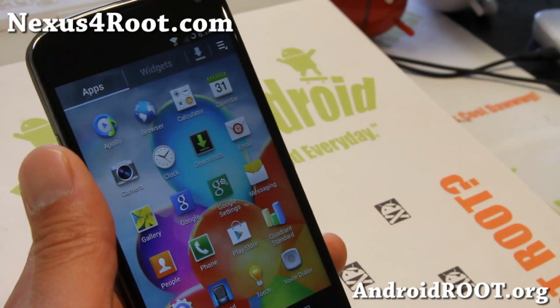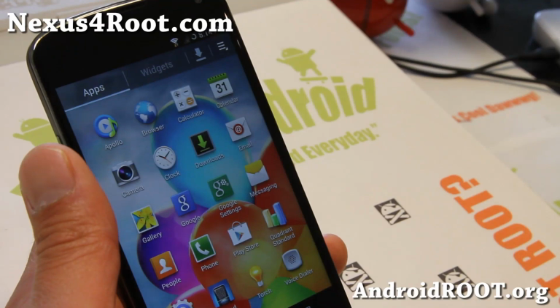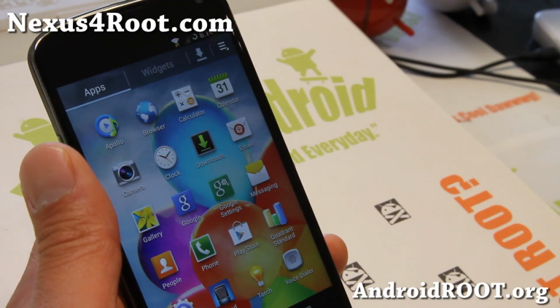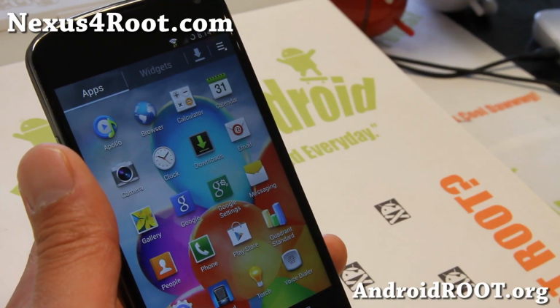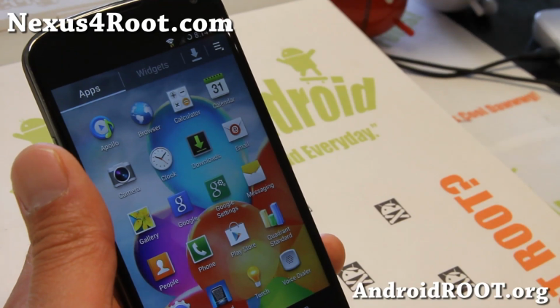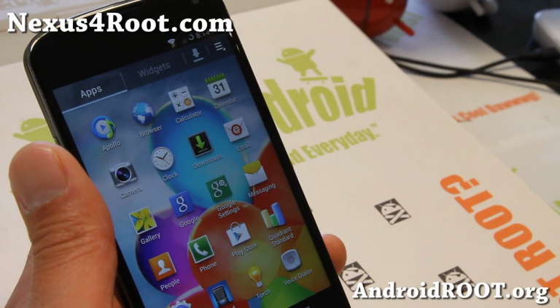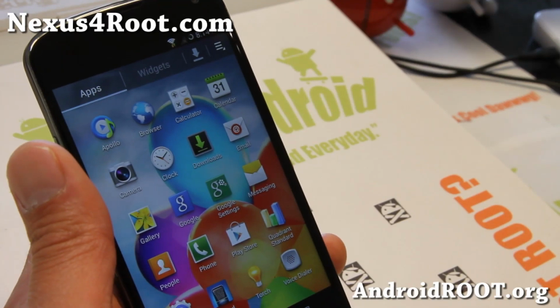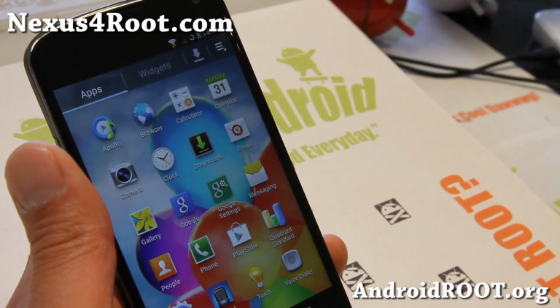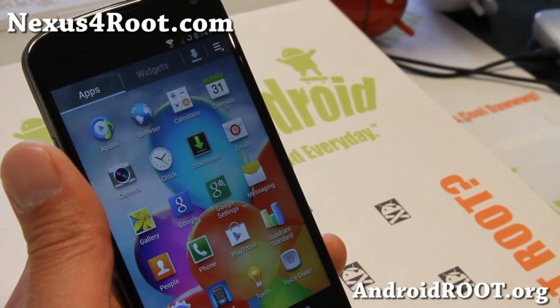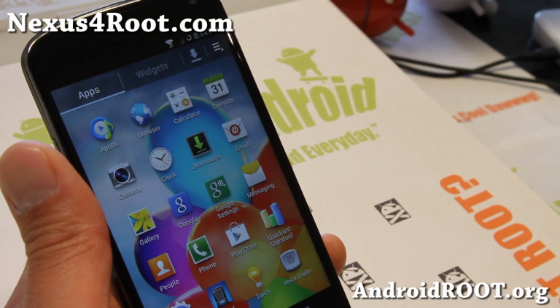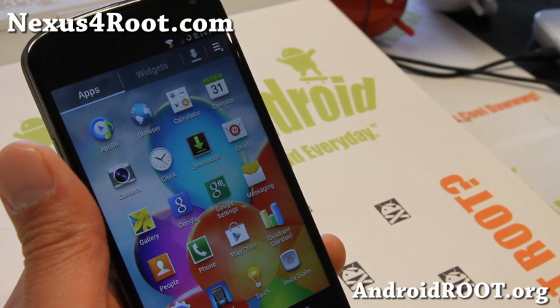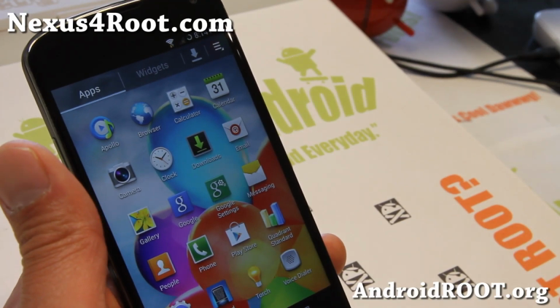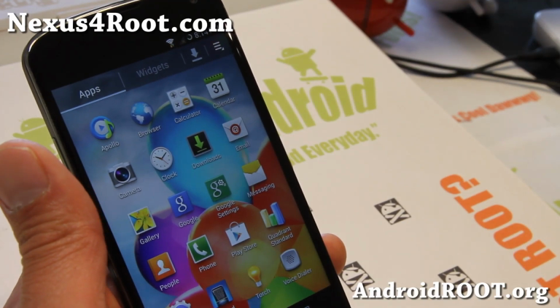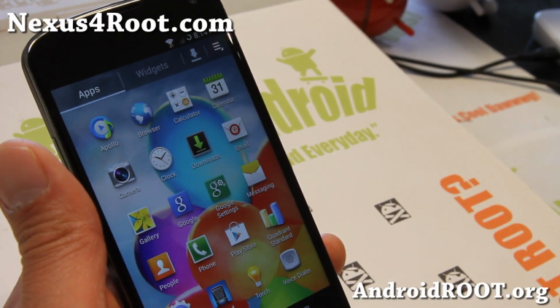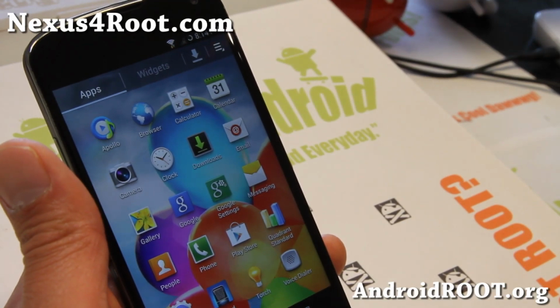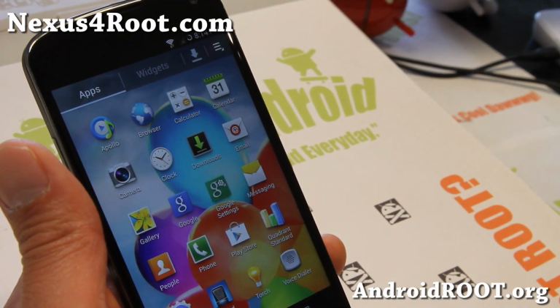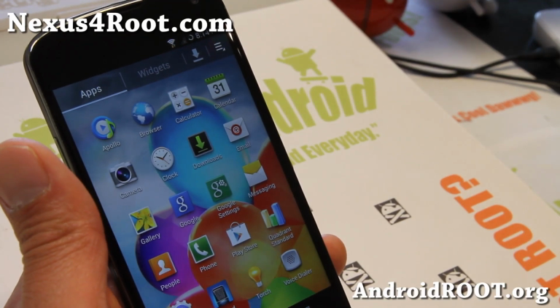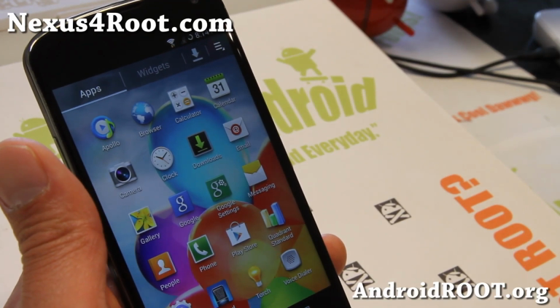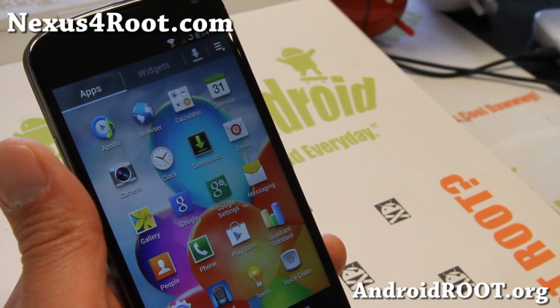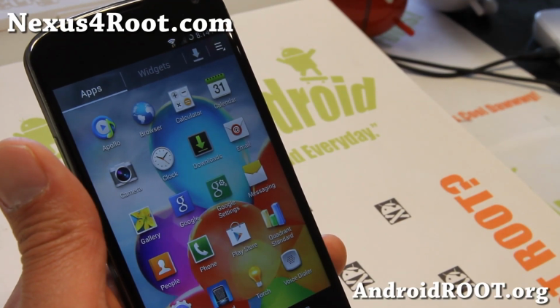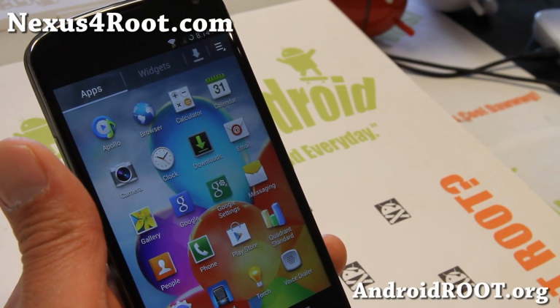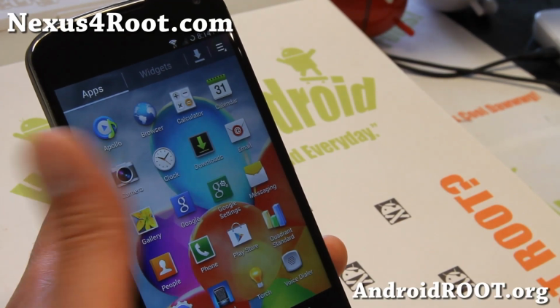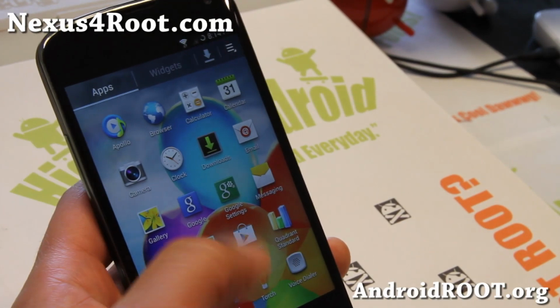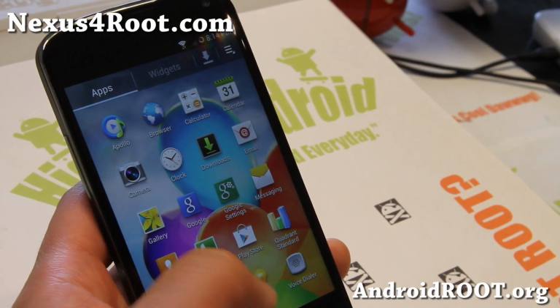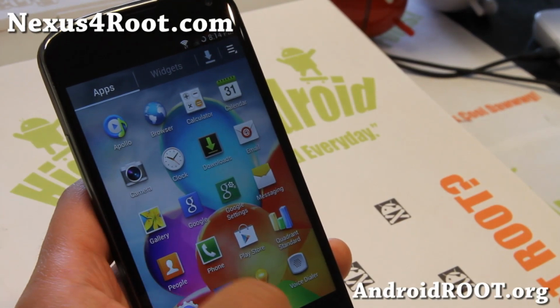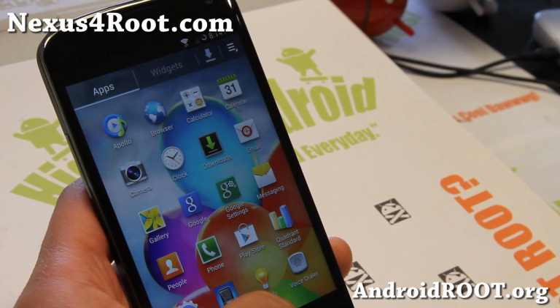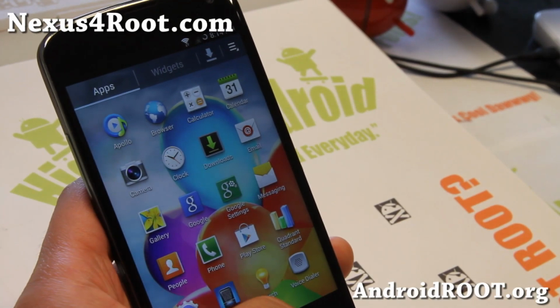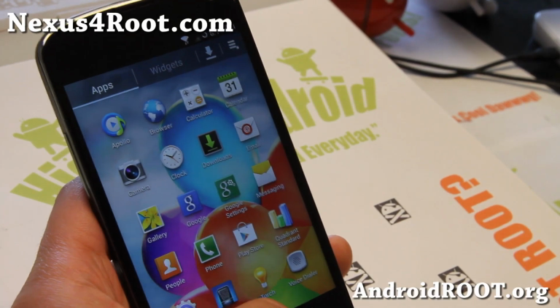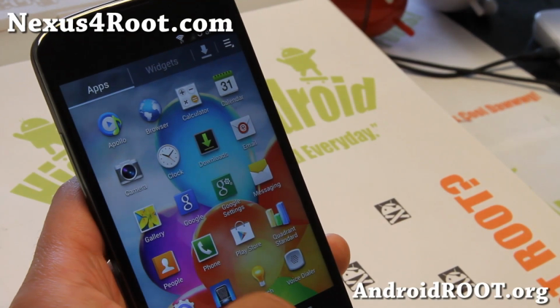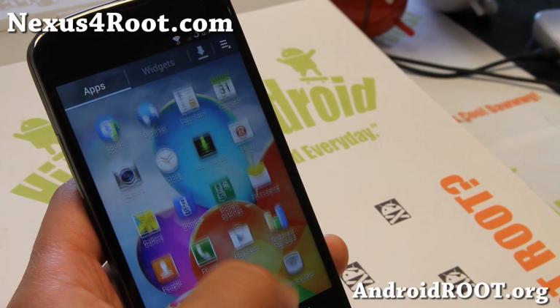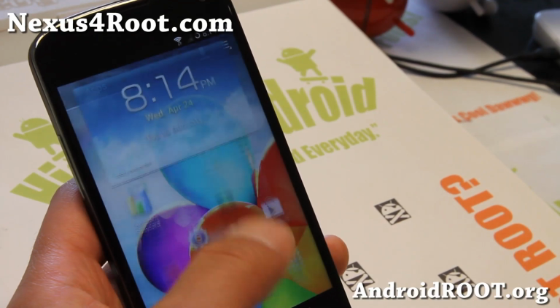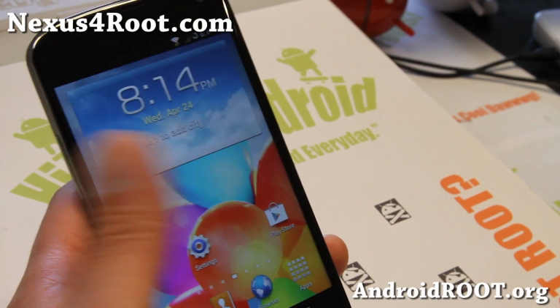Hi folks, it's Max from Nexus4Root.com. Today we're going to show you how to overclock your Nexus 4.